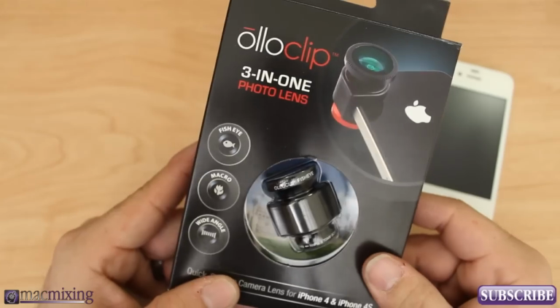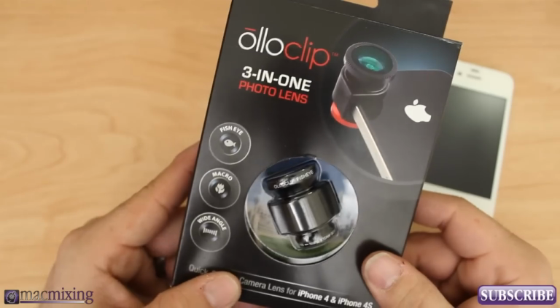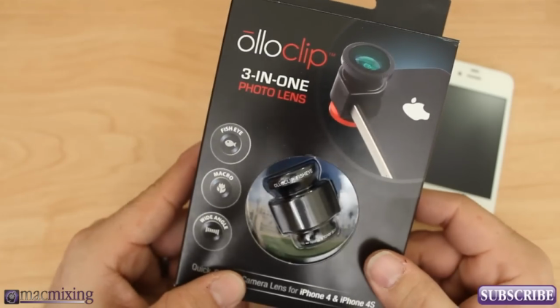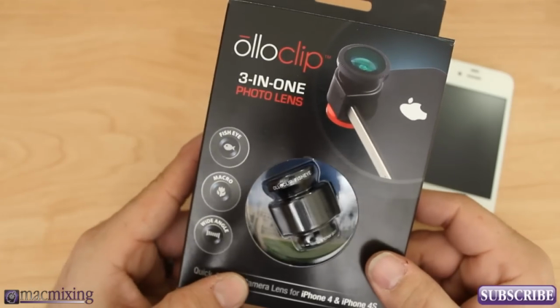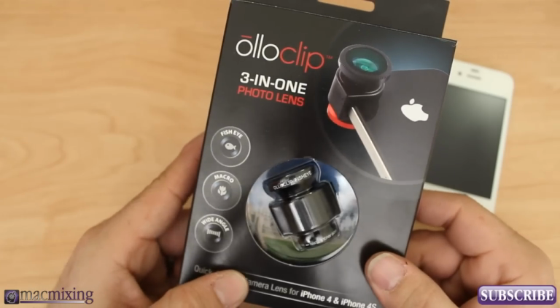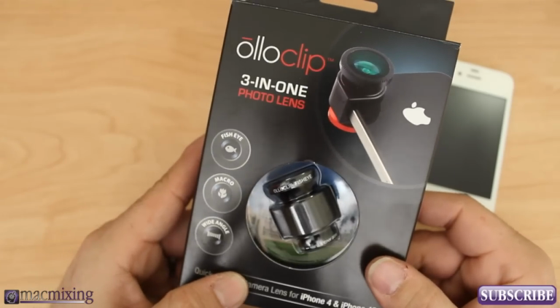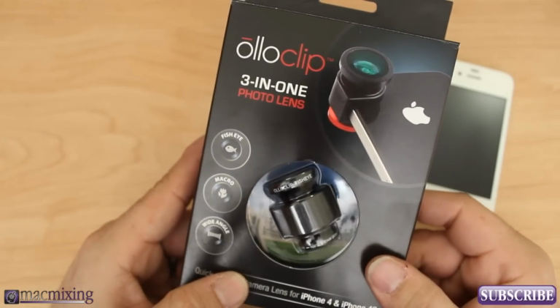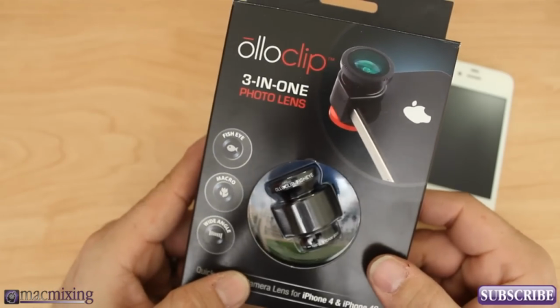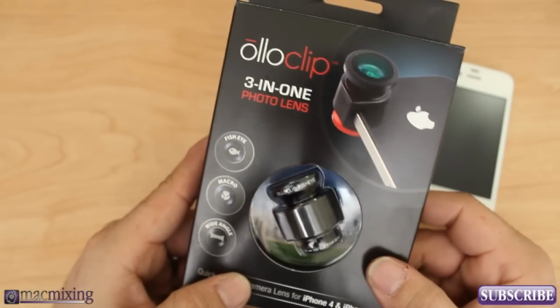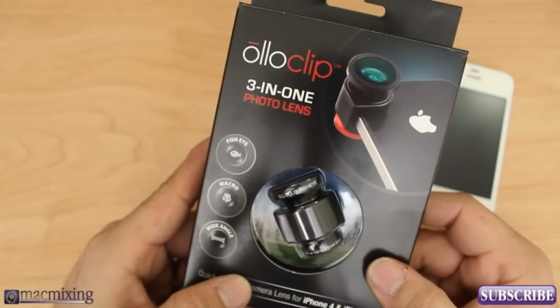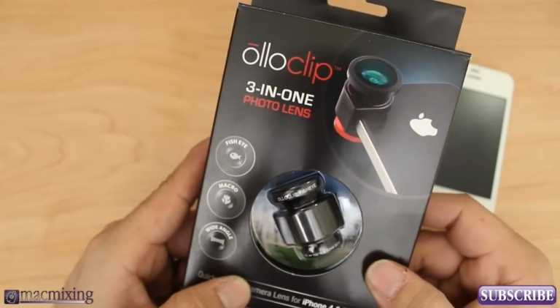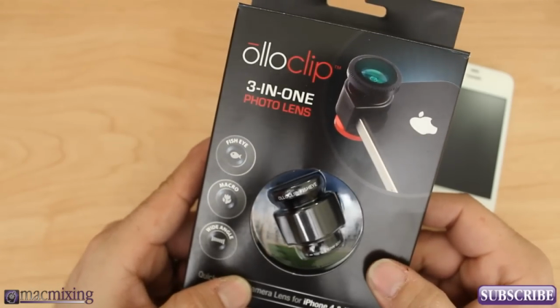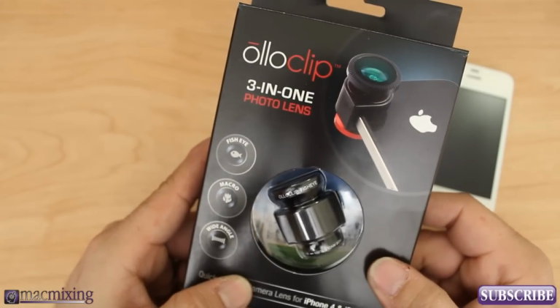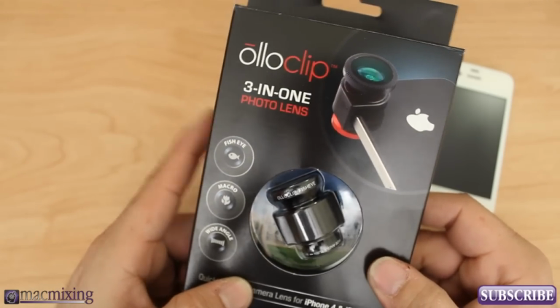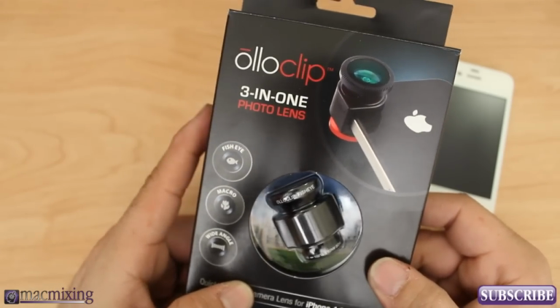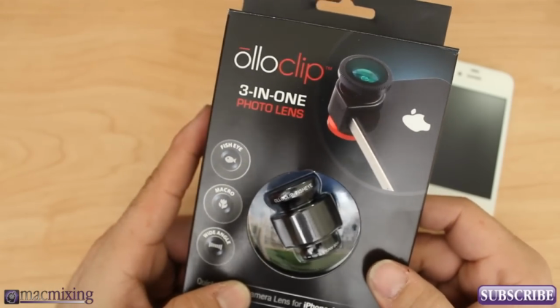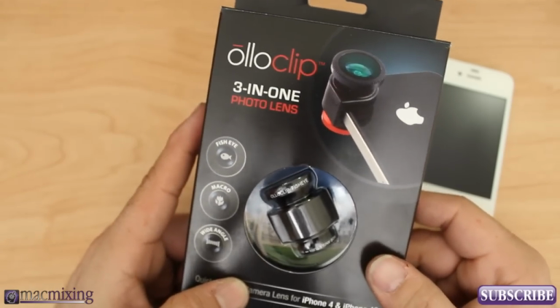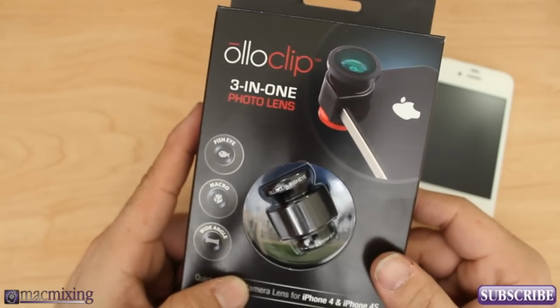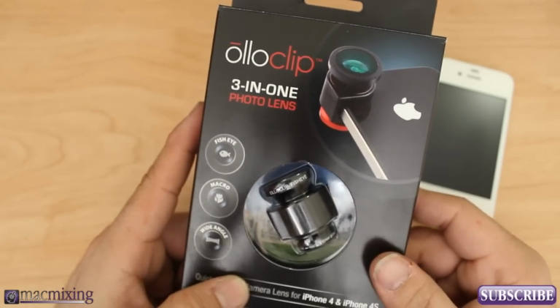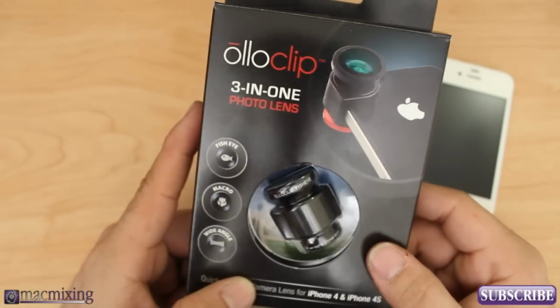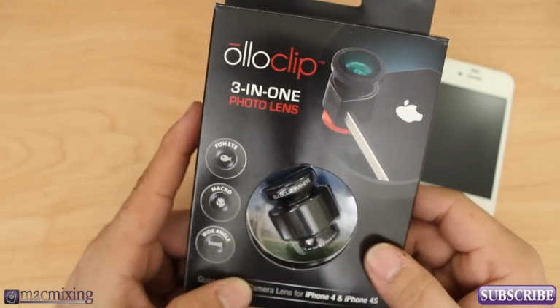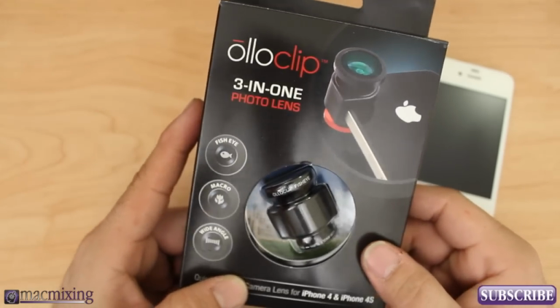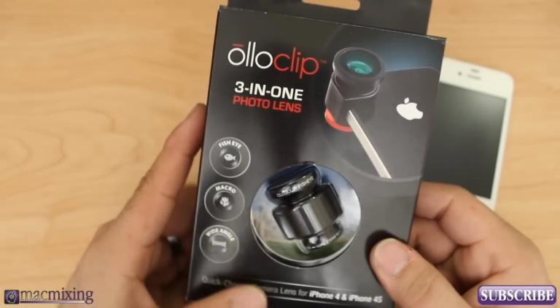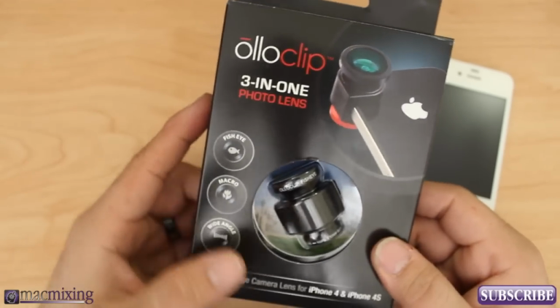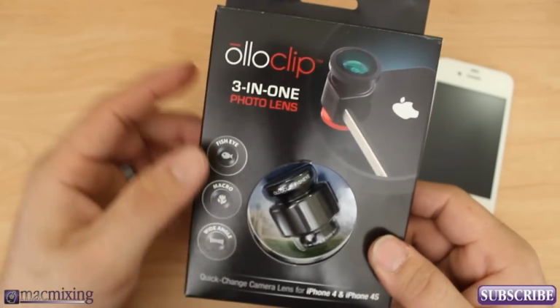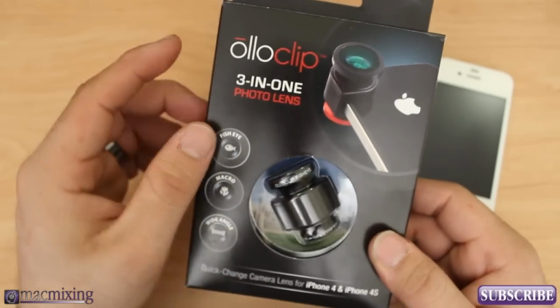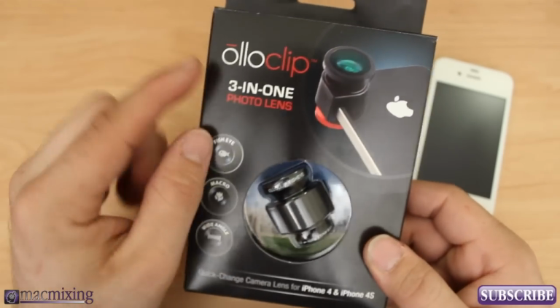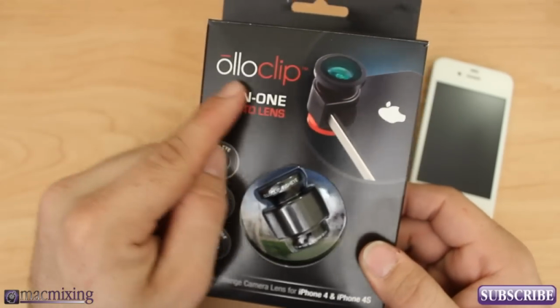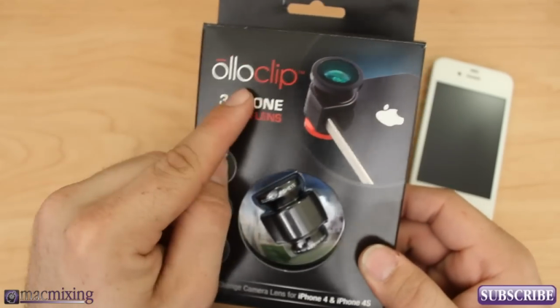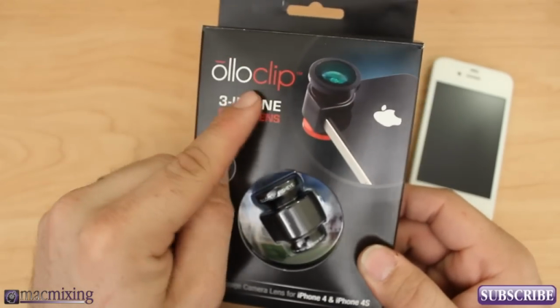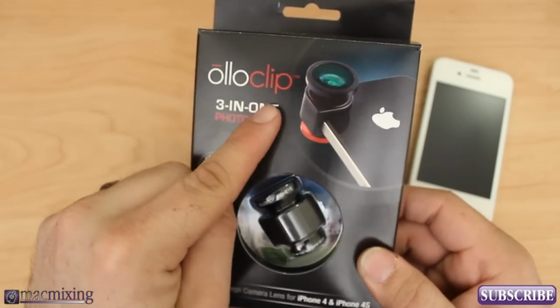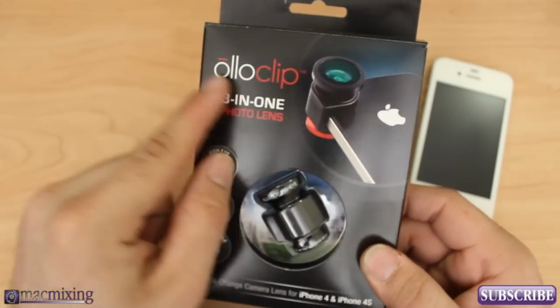Hello, what is up you guys? This is Dom from MacMixing.com and today I'm going to show you Oloclip.